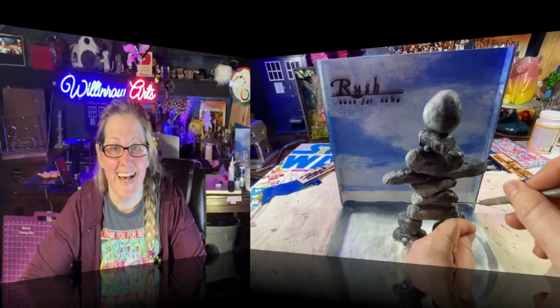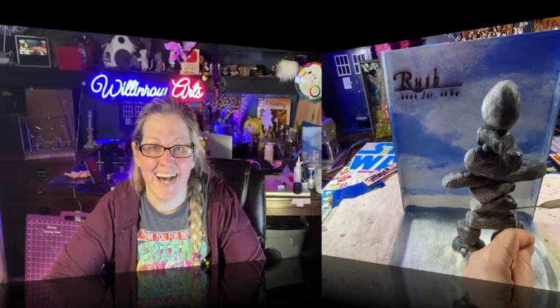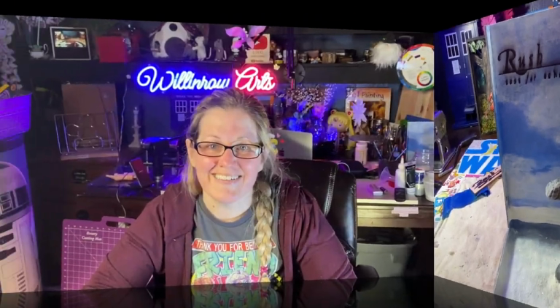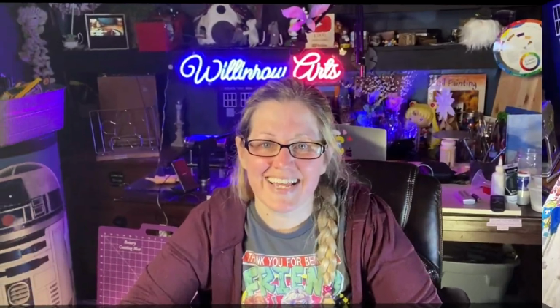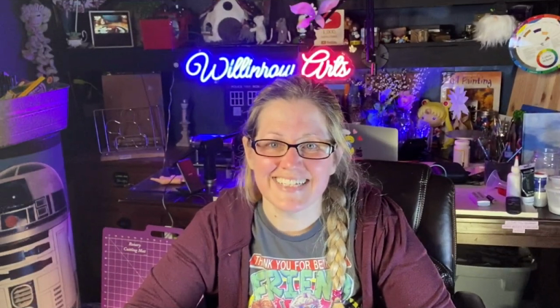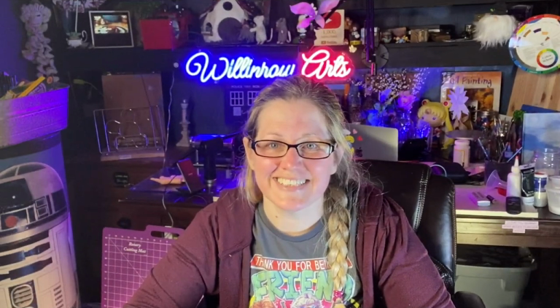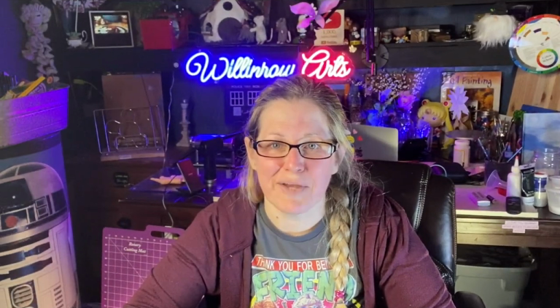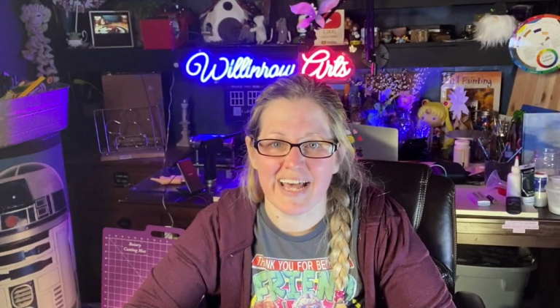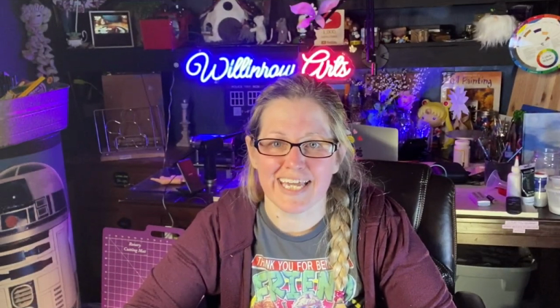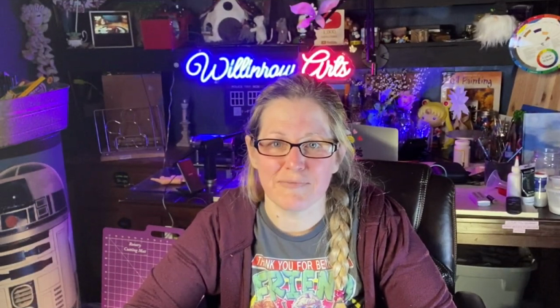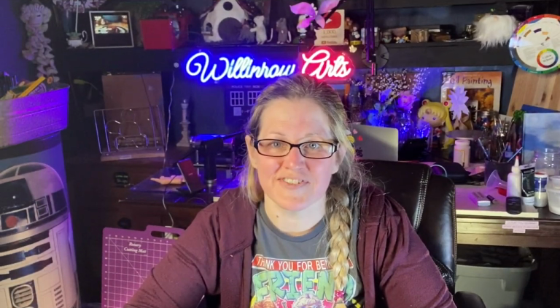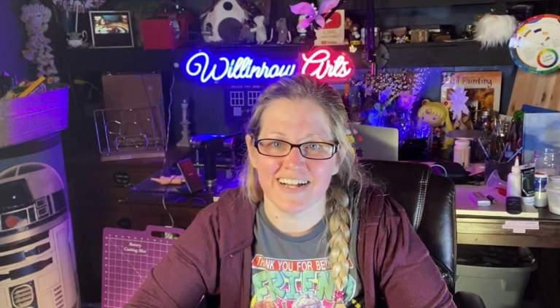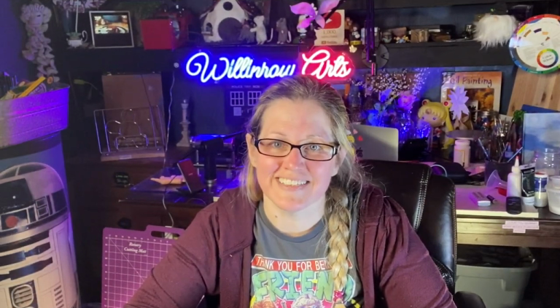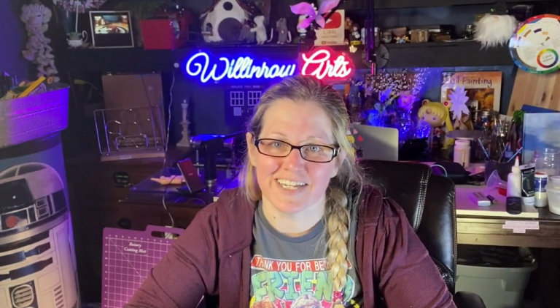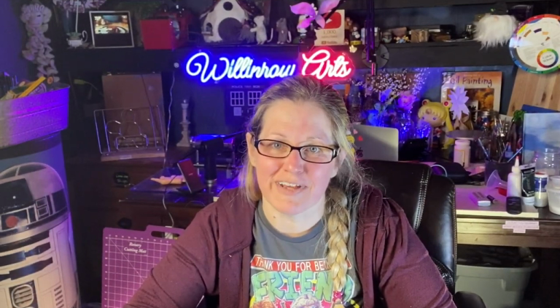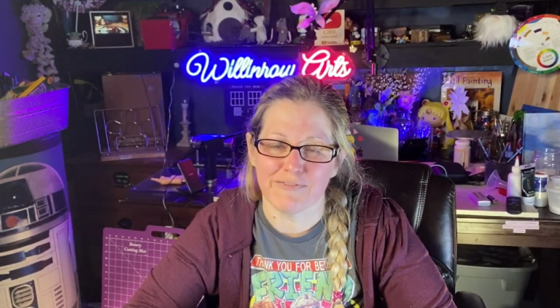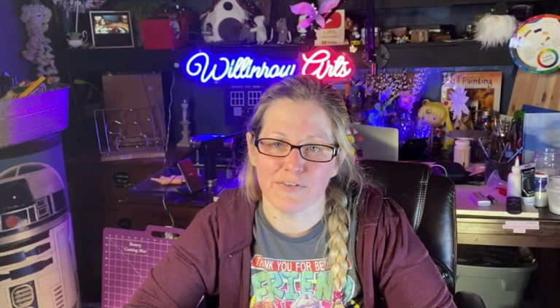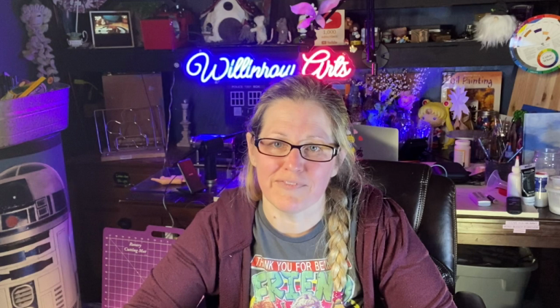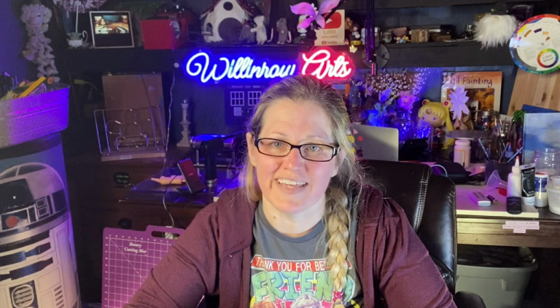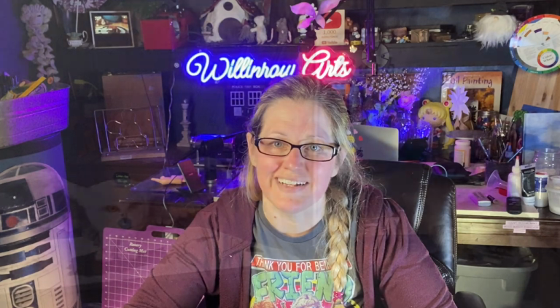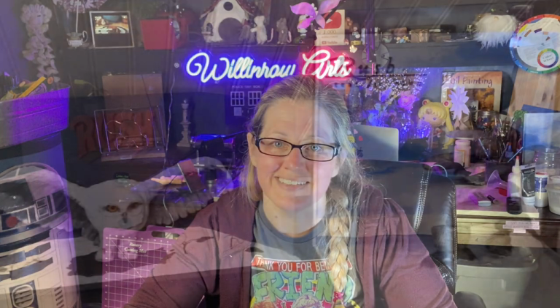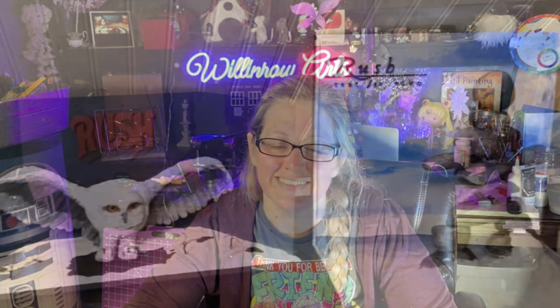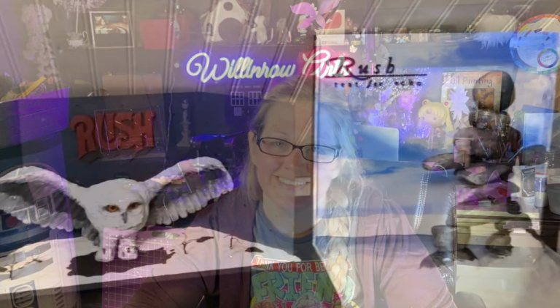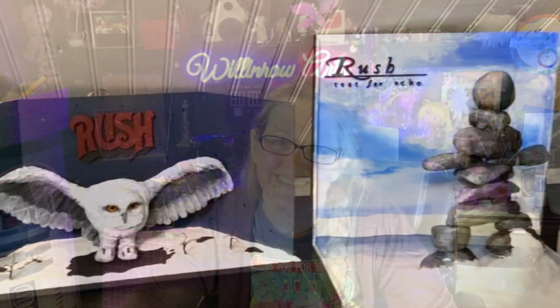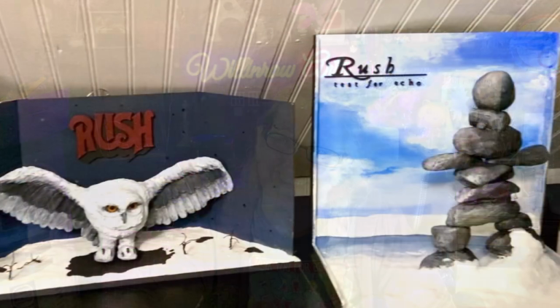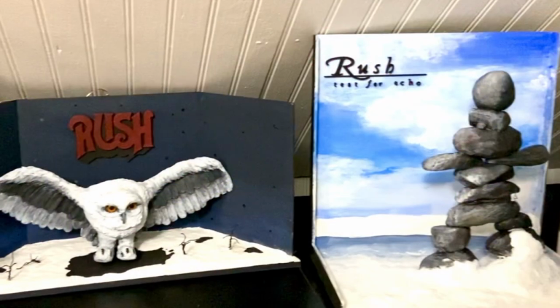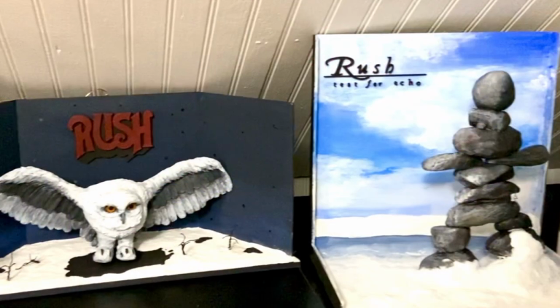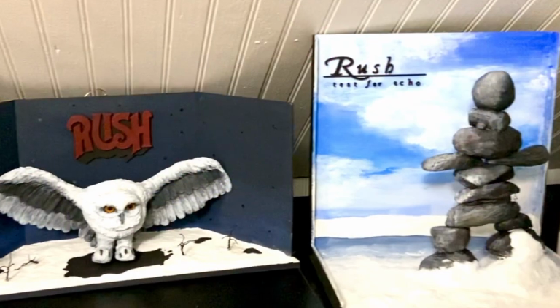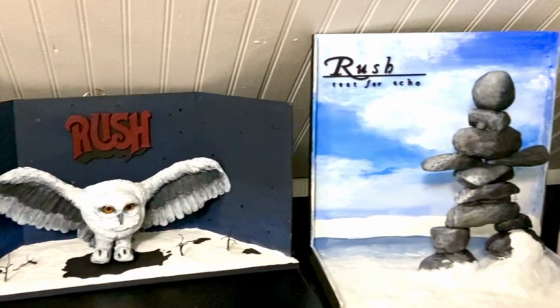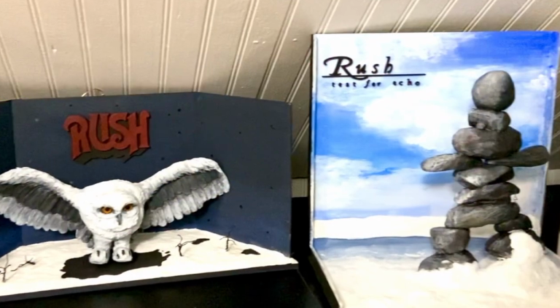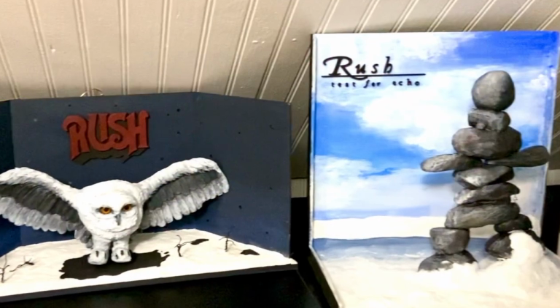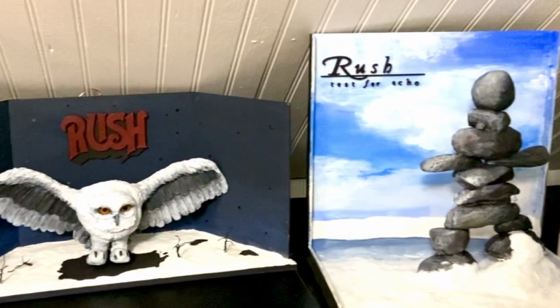All right guys, it's time to hike up your socks and get ready for the reveal!